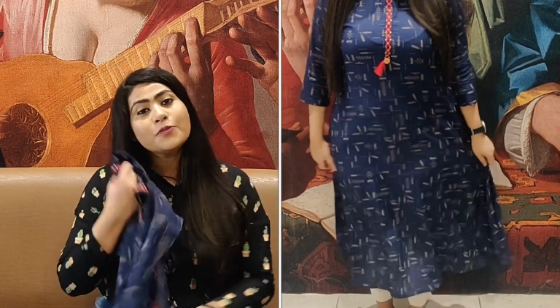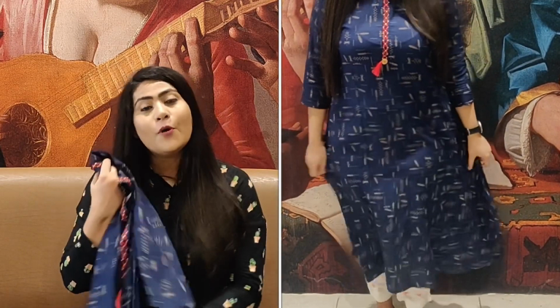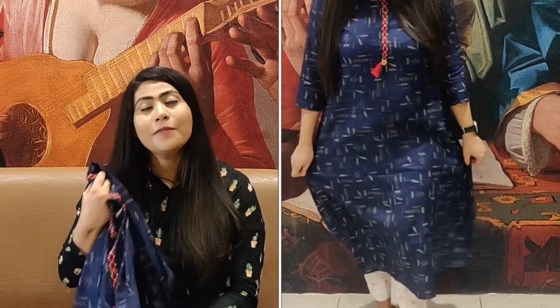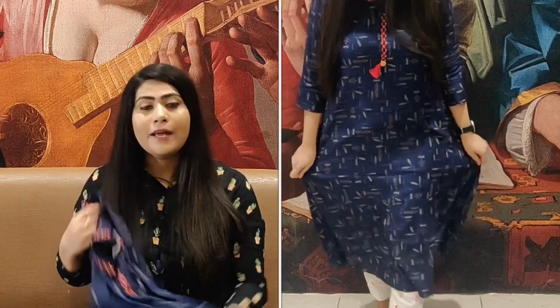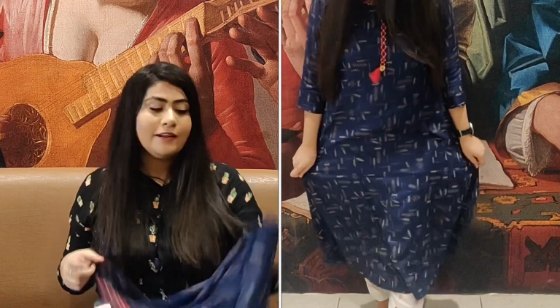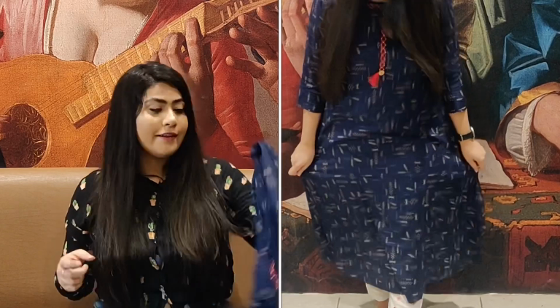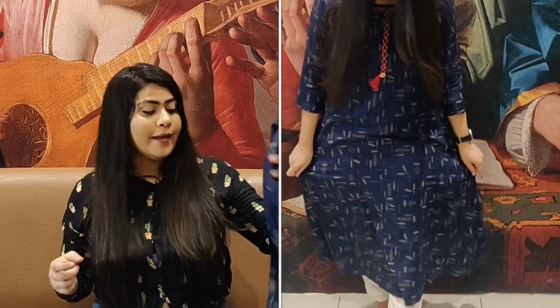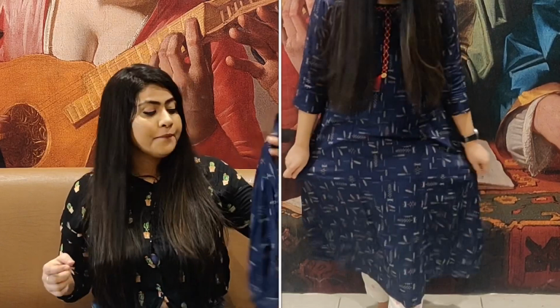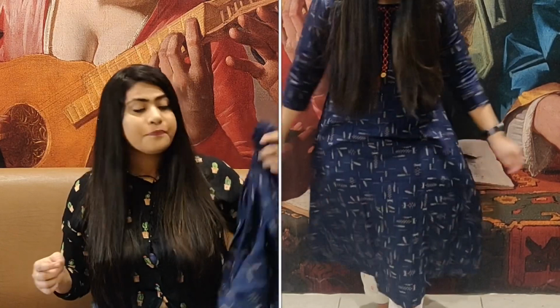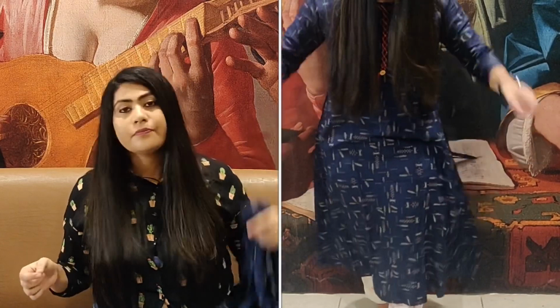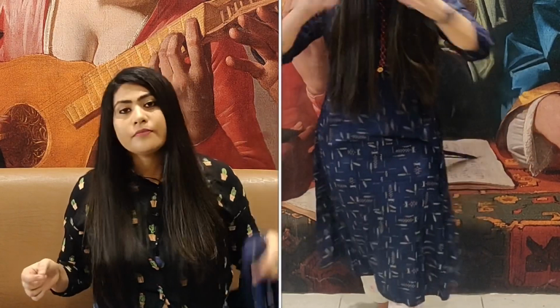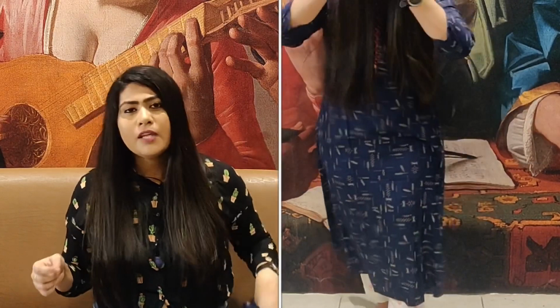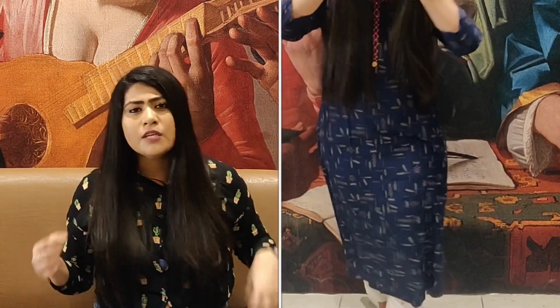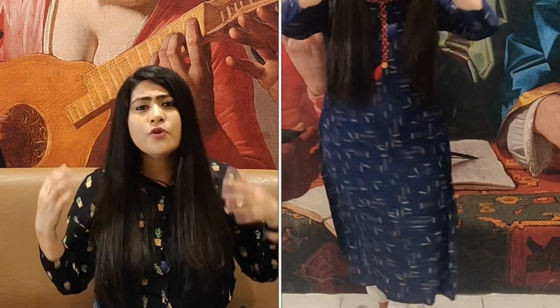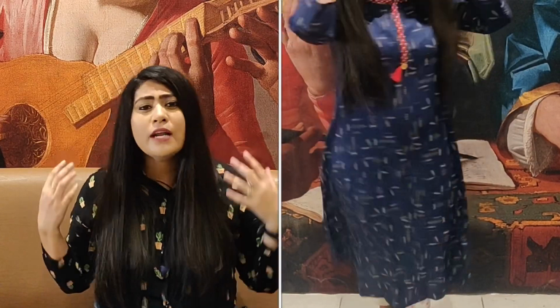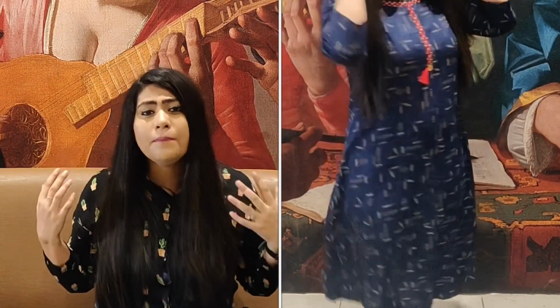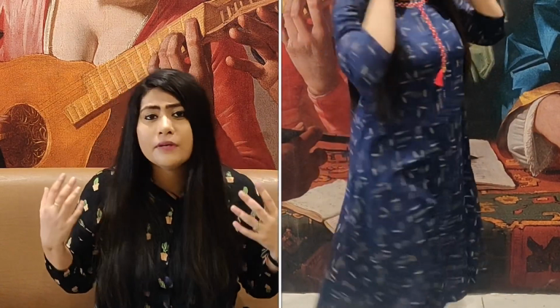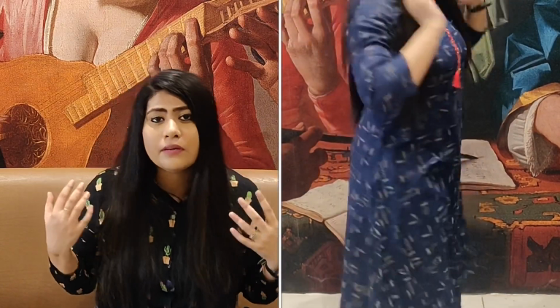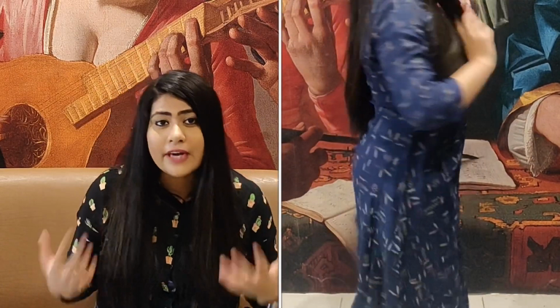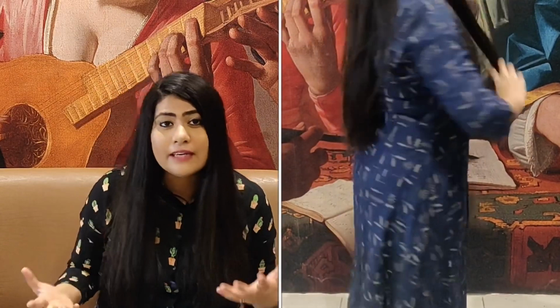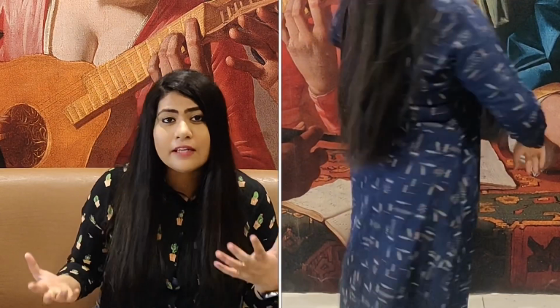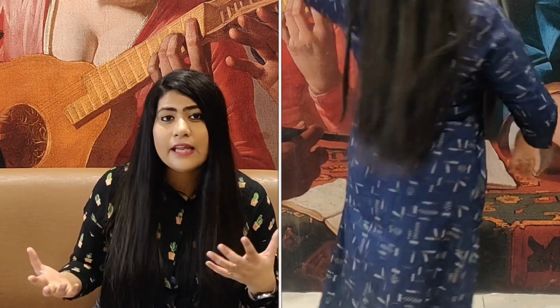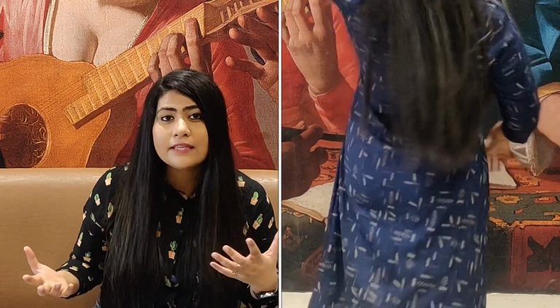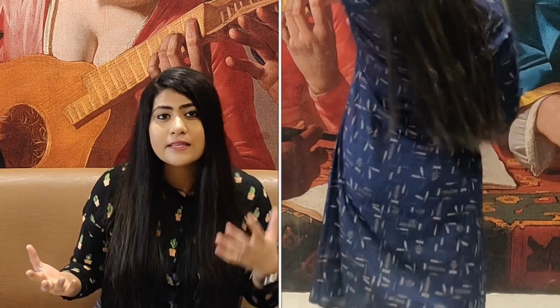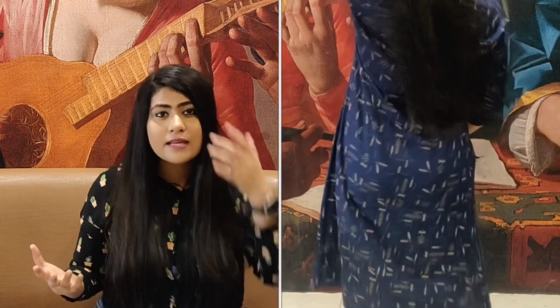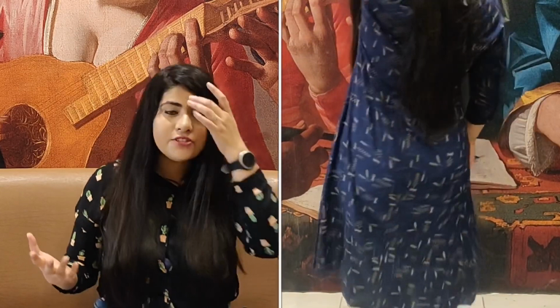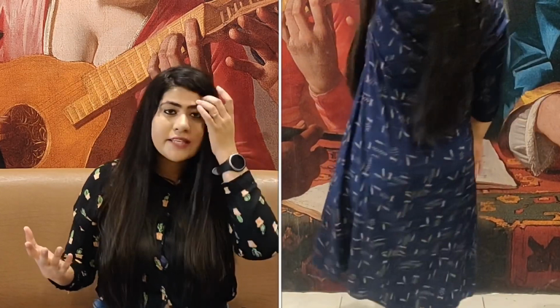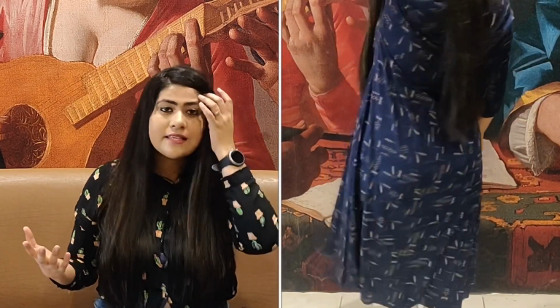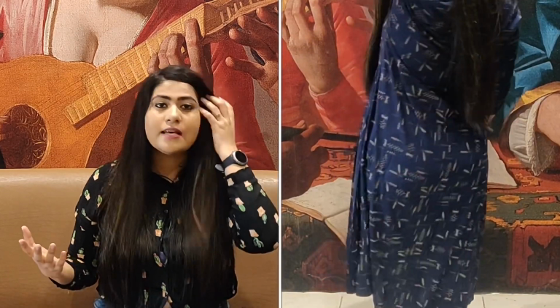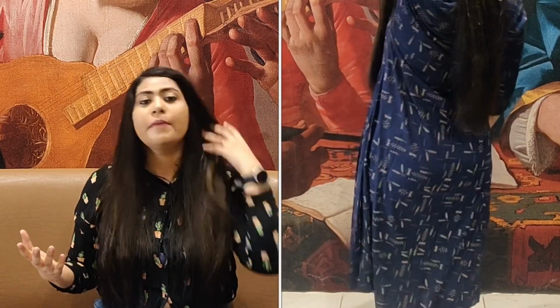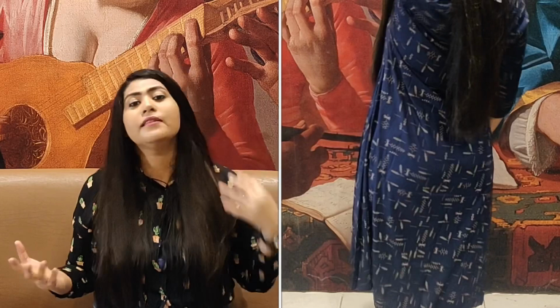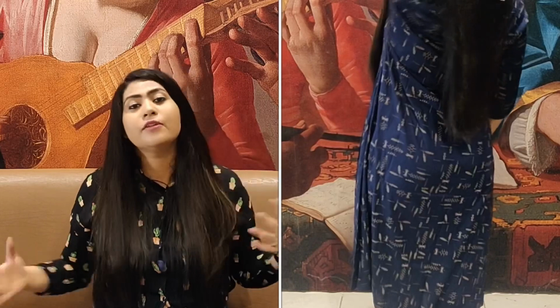If you accessorize it well, it can become a very good party wear outfit.